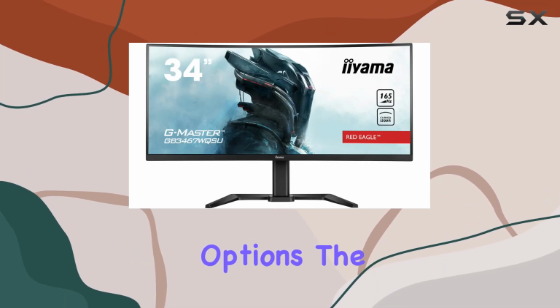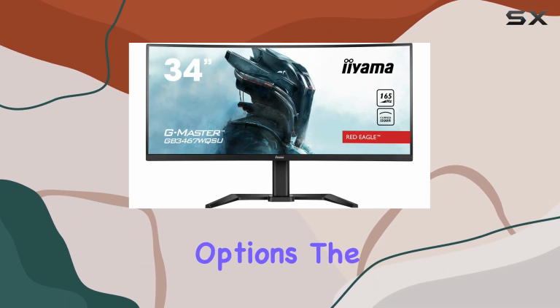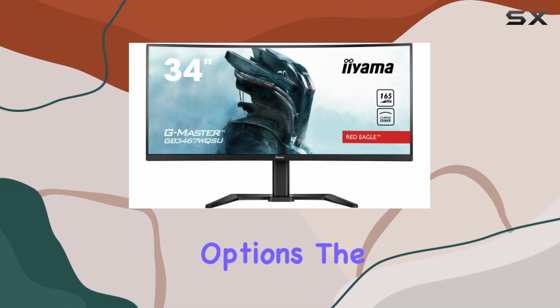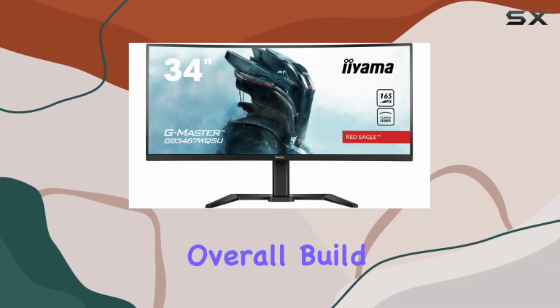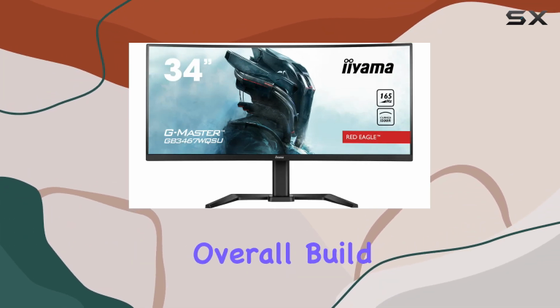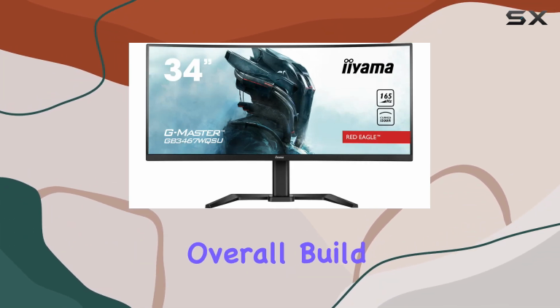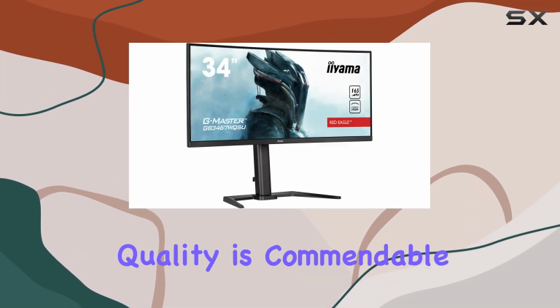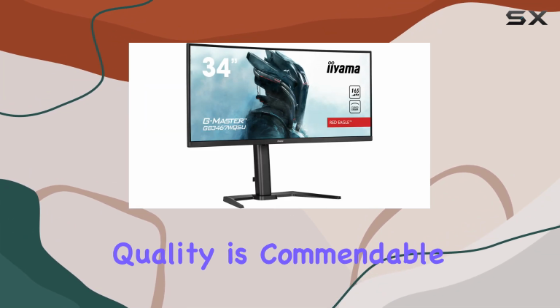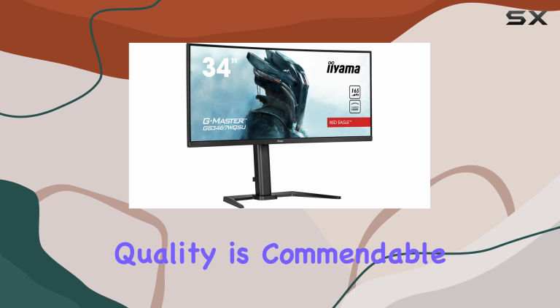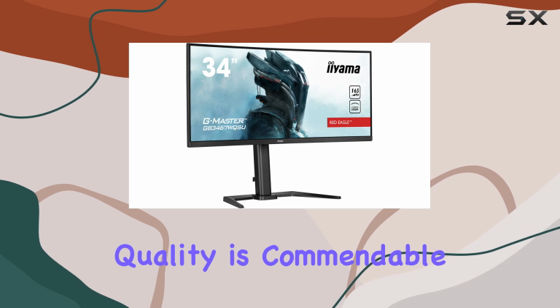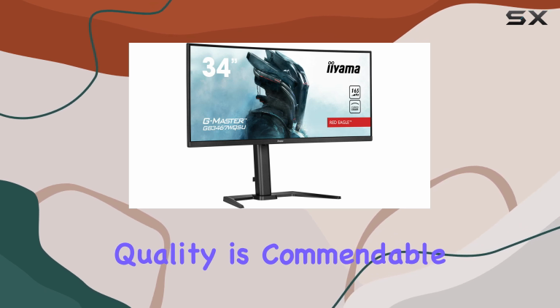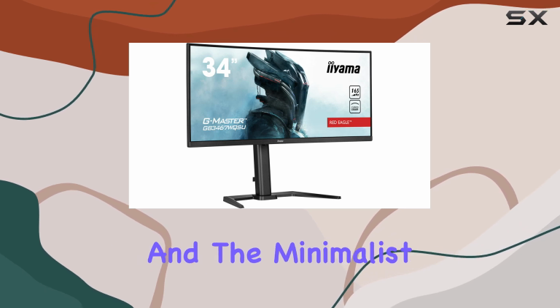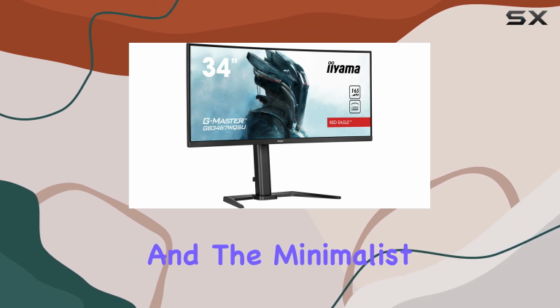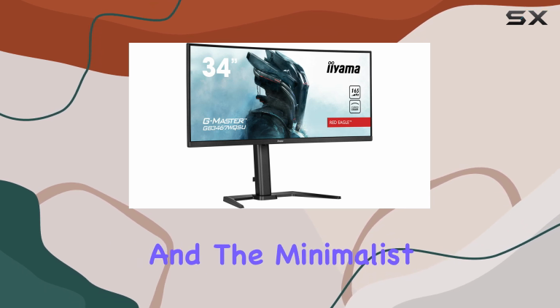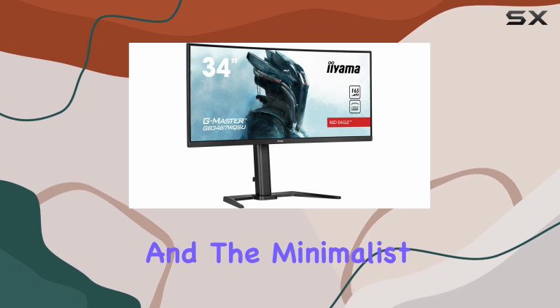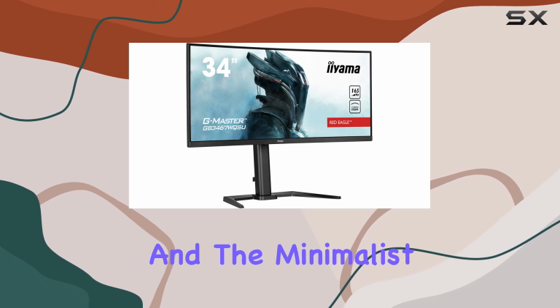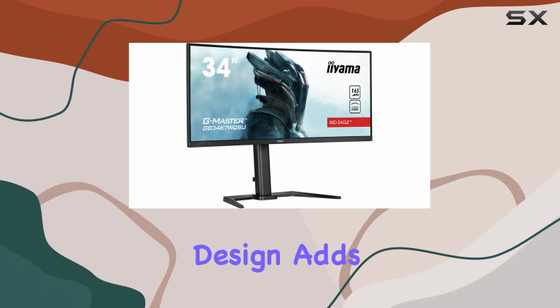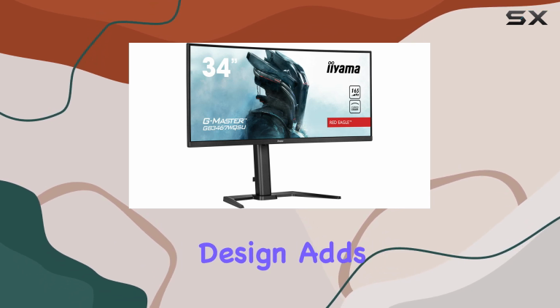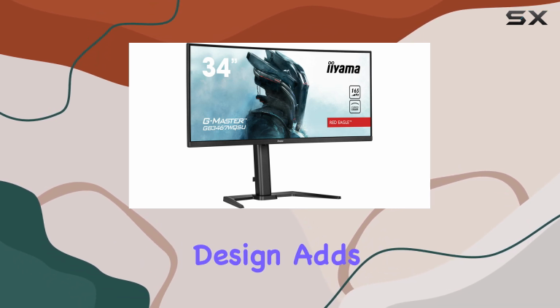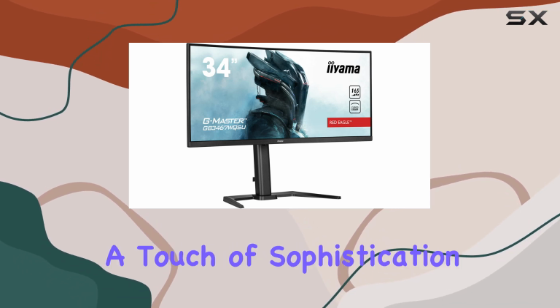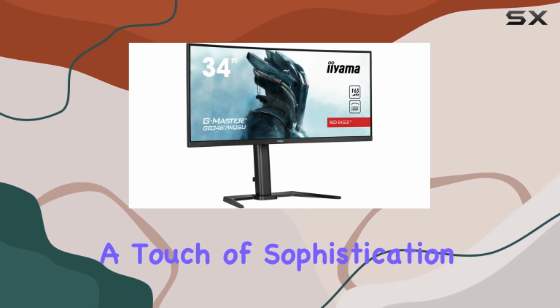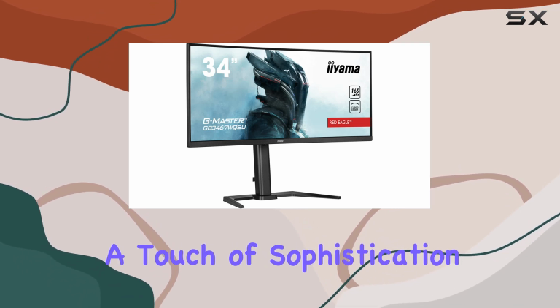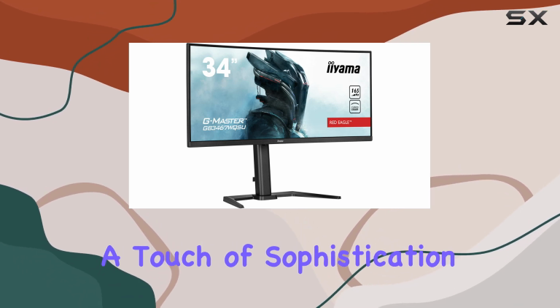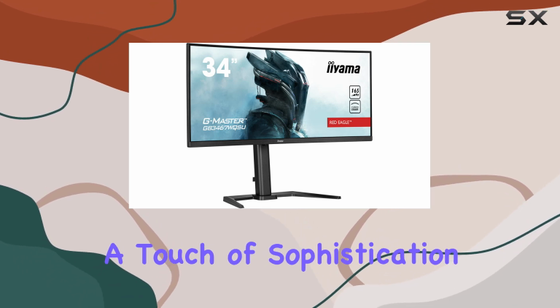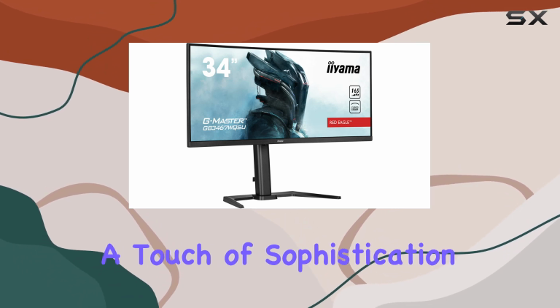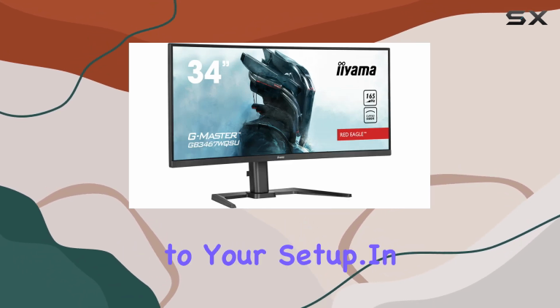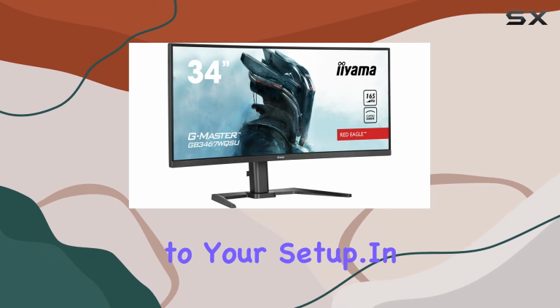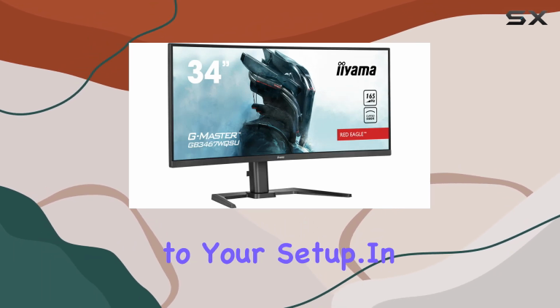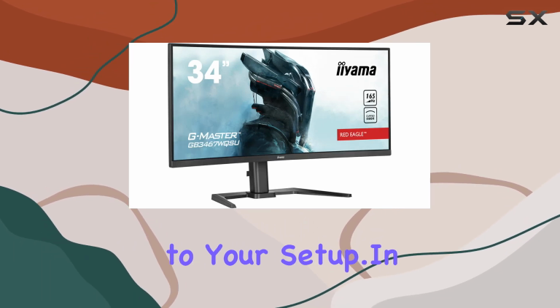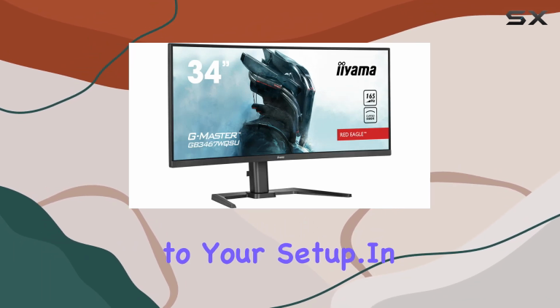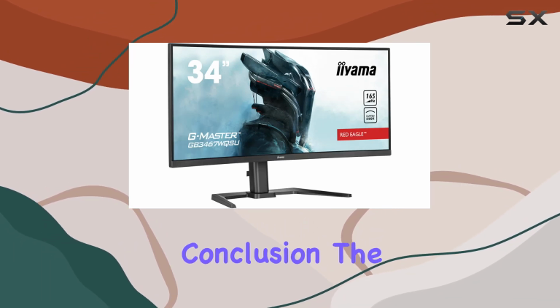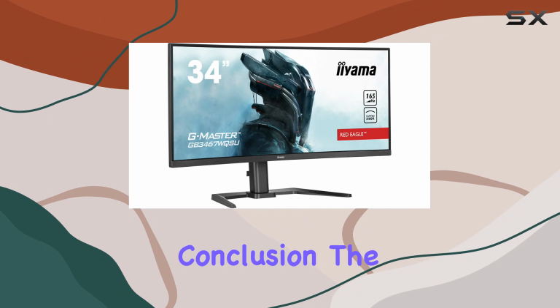The overall build quality is commendable, and the minimalist design adds a touch of sophistication to your setup. In conclusion,